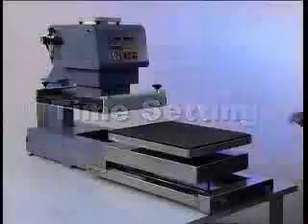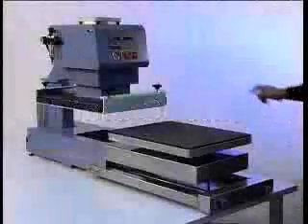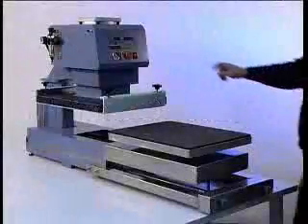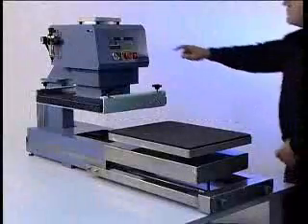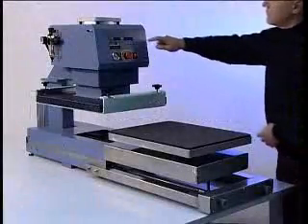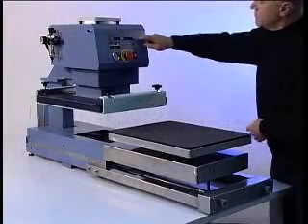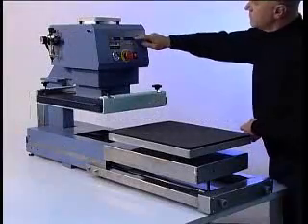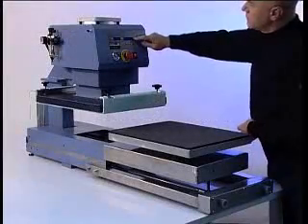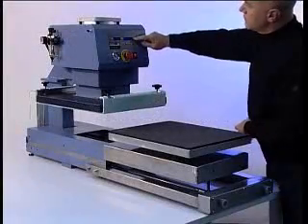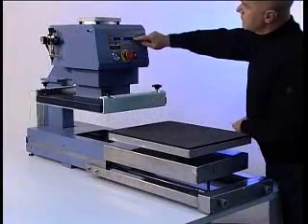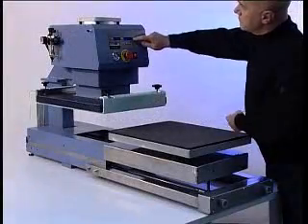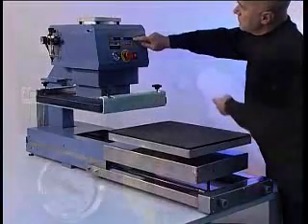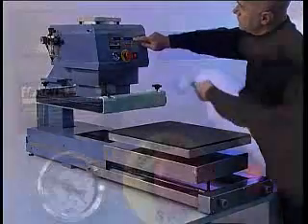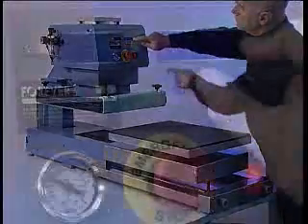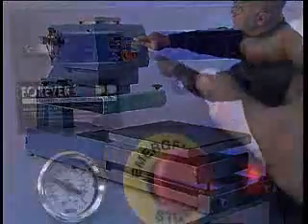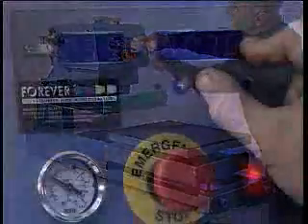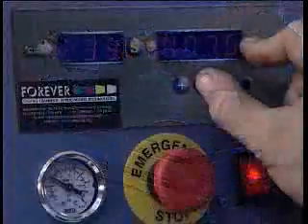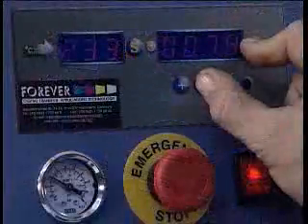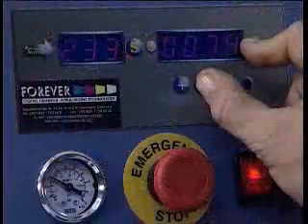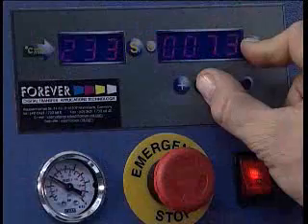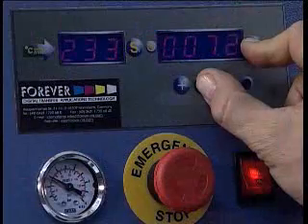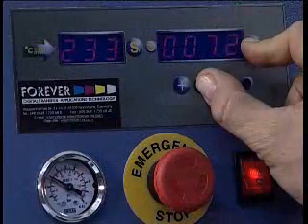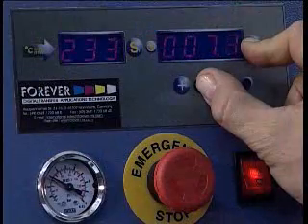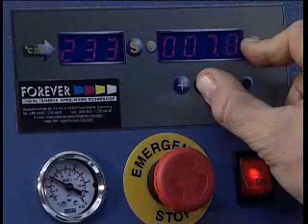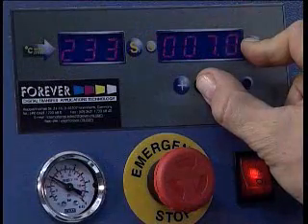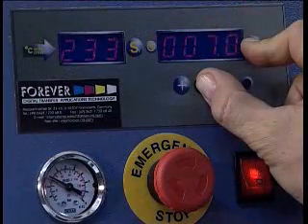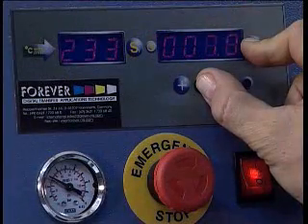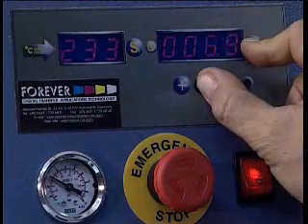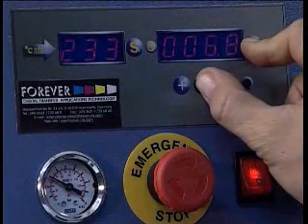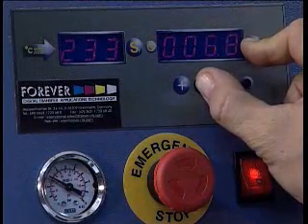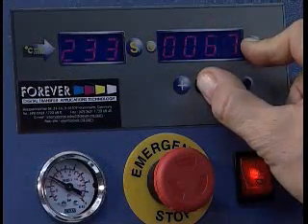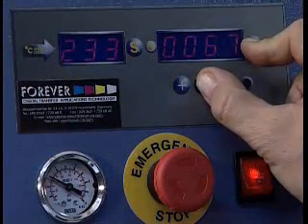Adjust the time by pressing the button beside the digital display. Now choose the time.